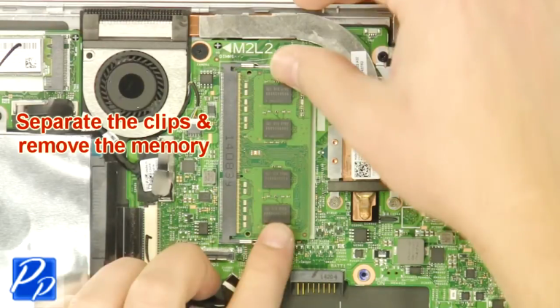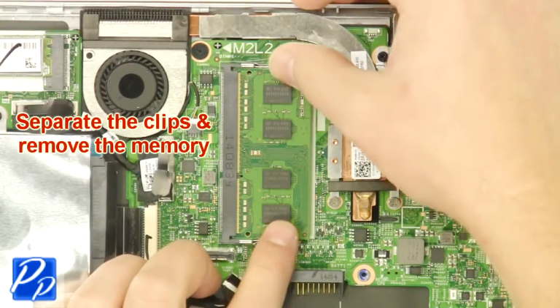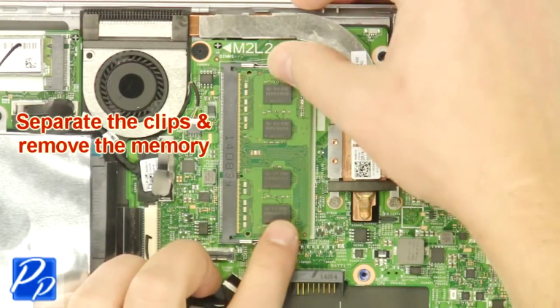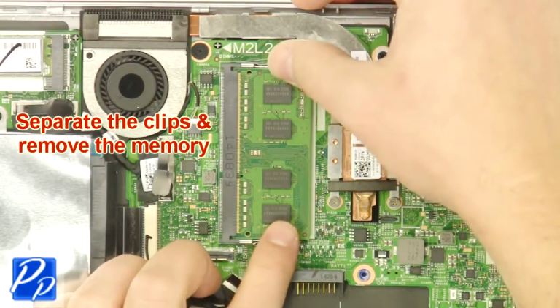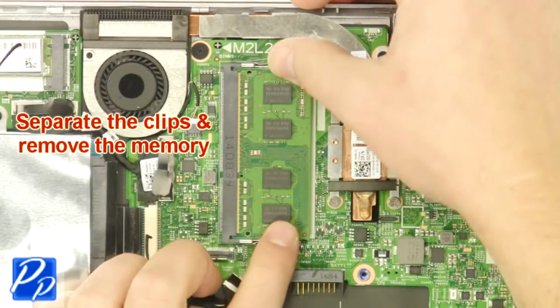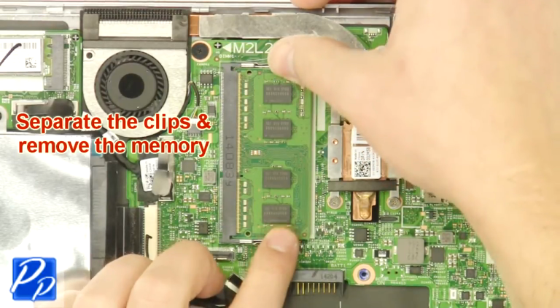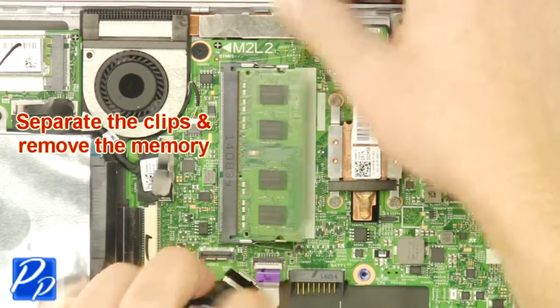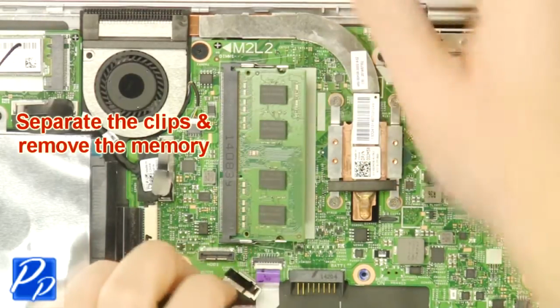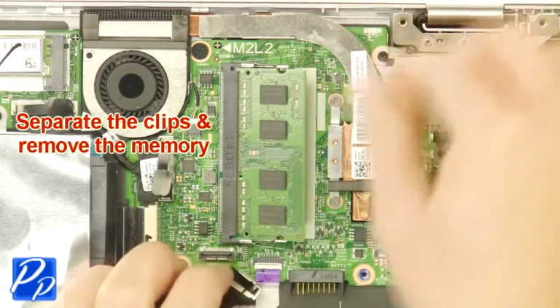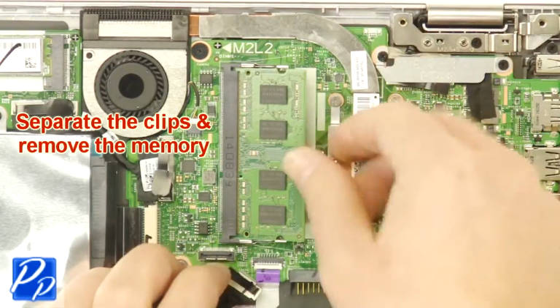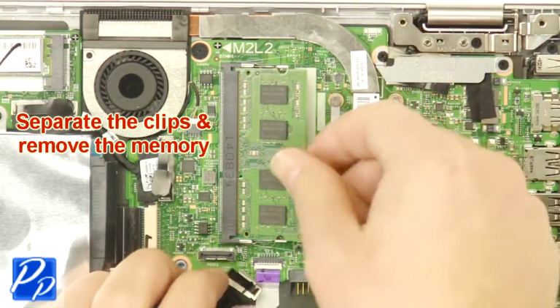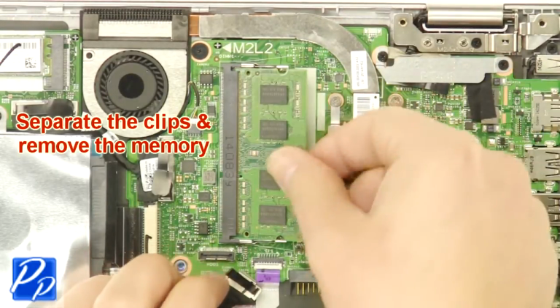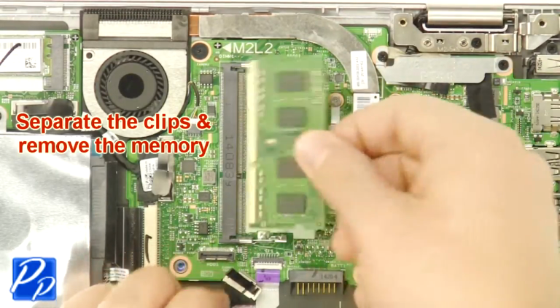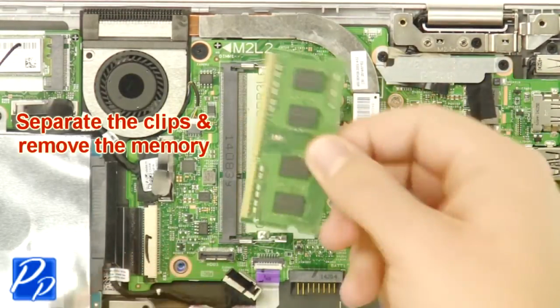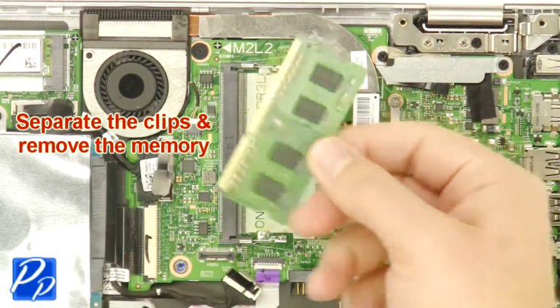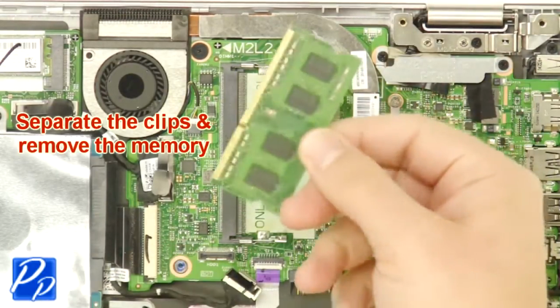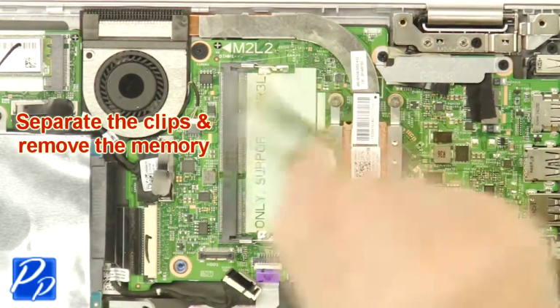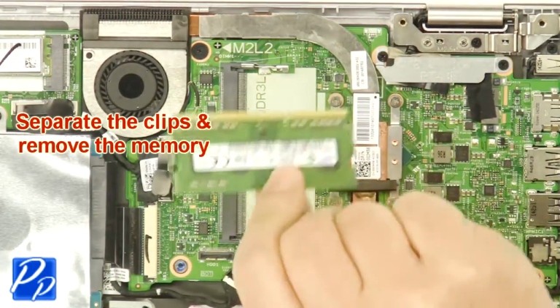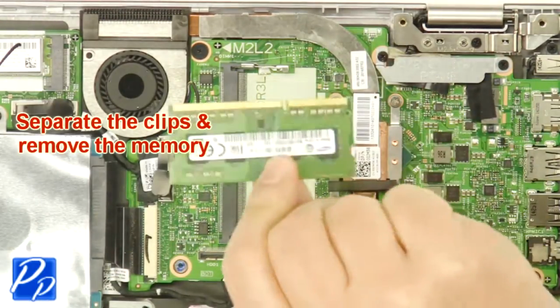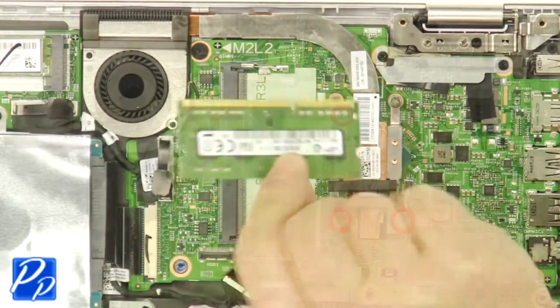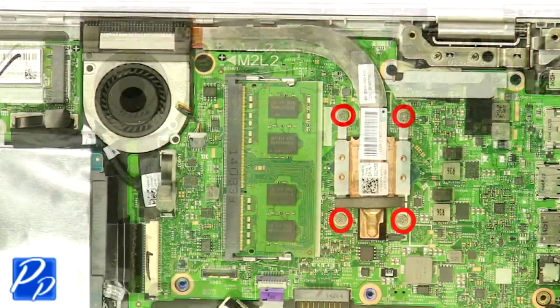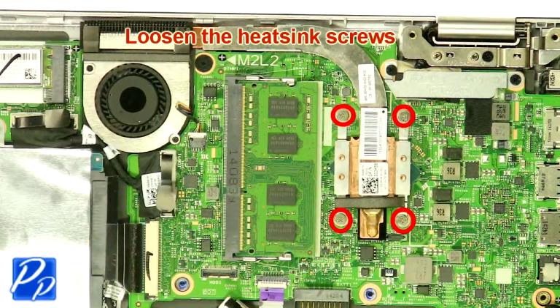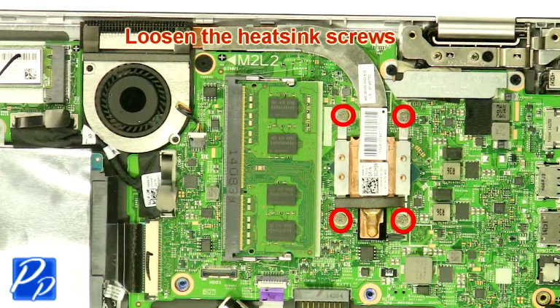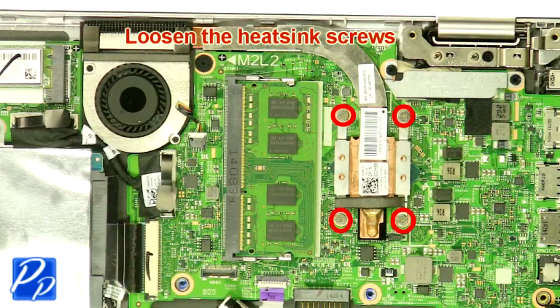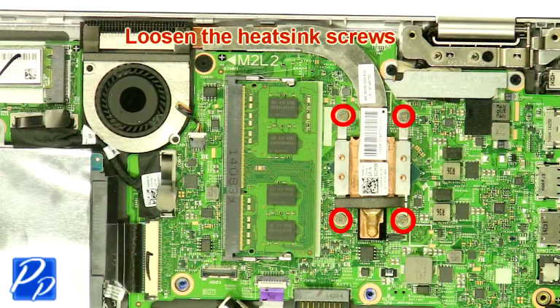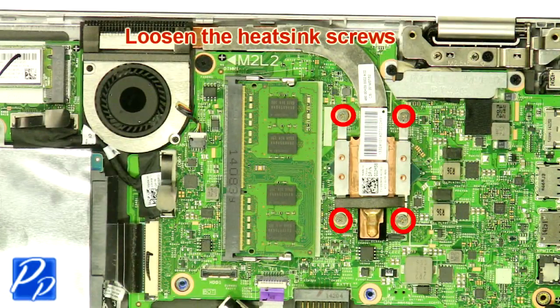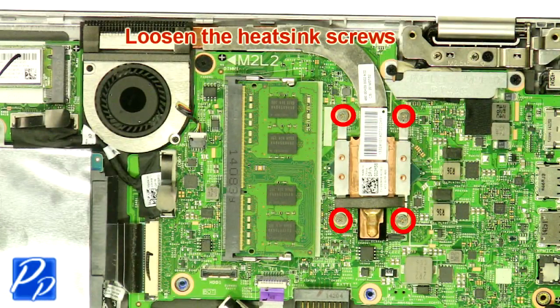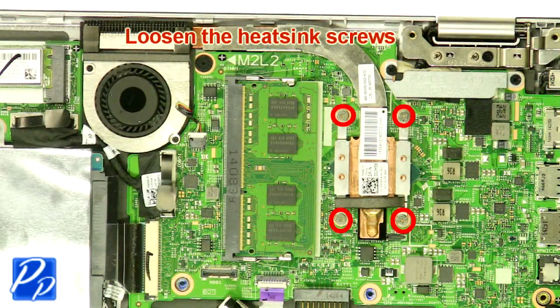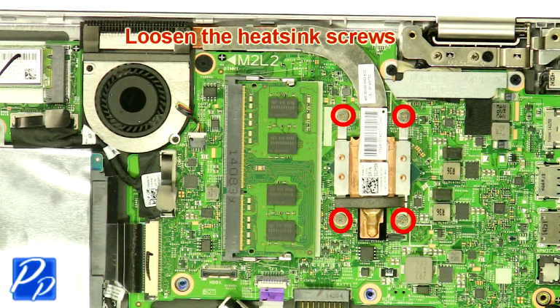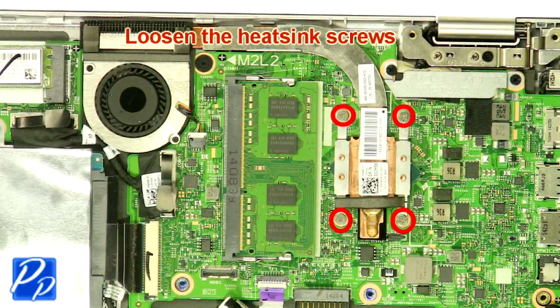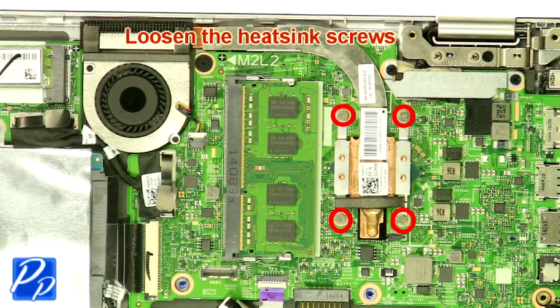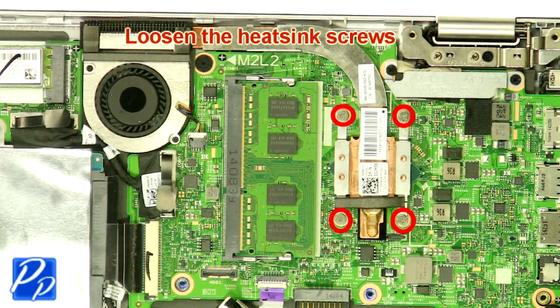Separate the clips and remove the memory. Loosen the heatsink screws.